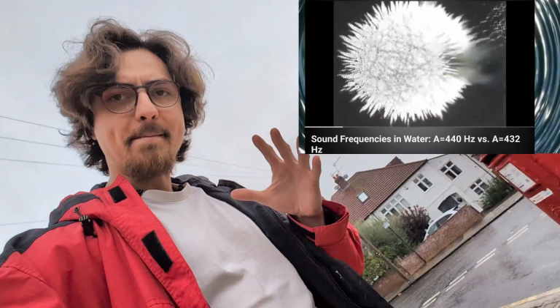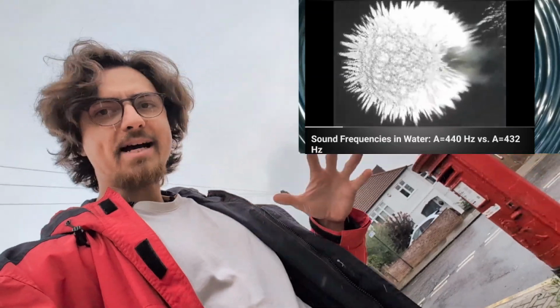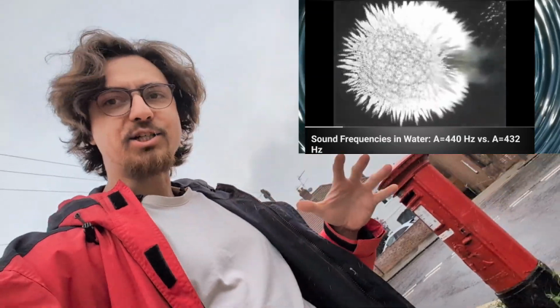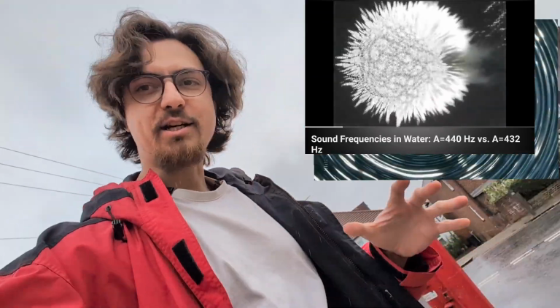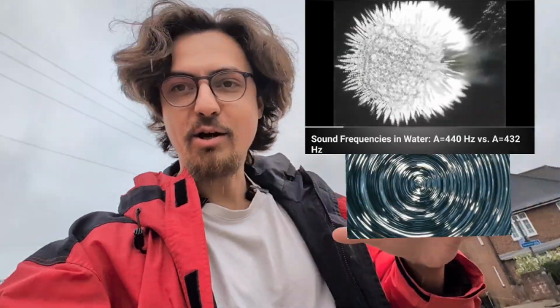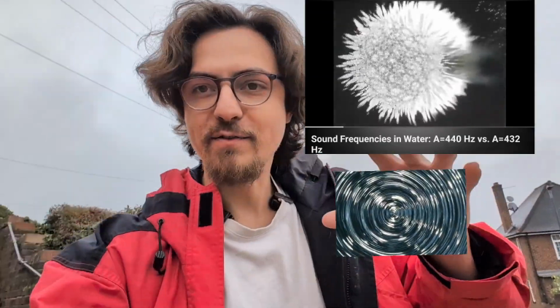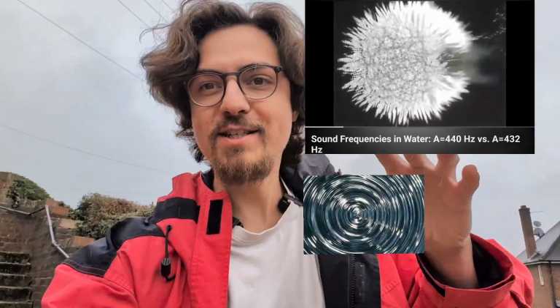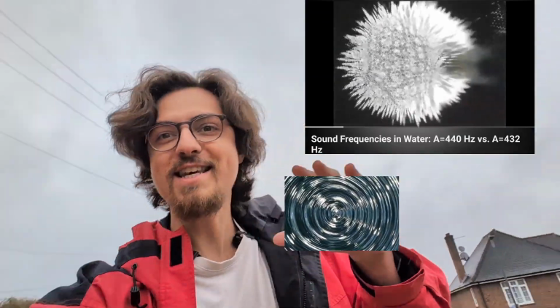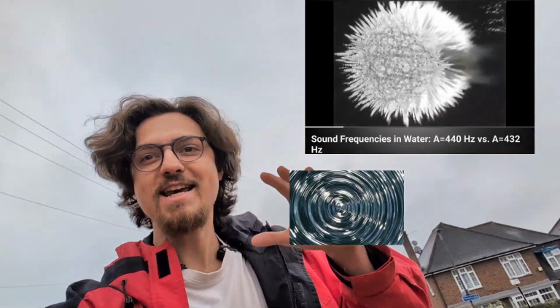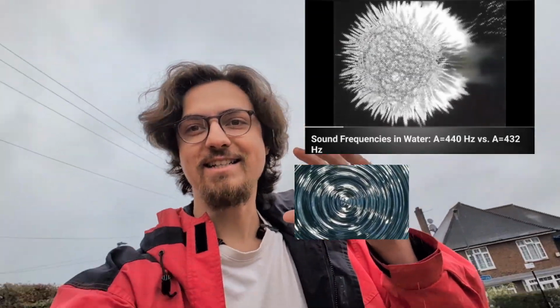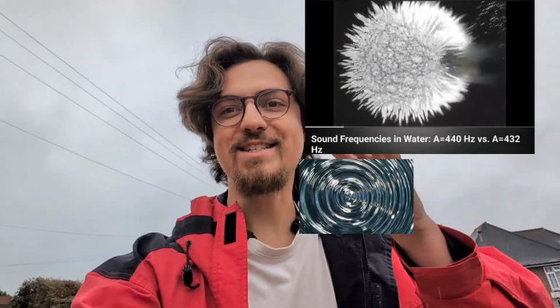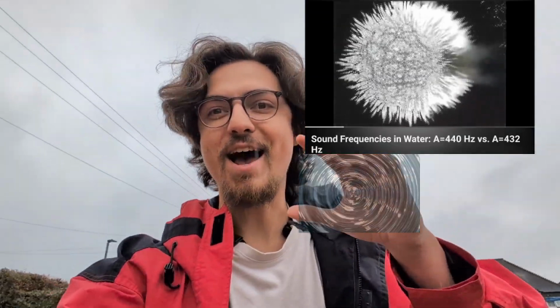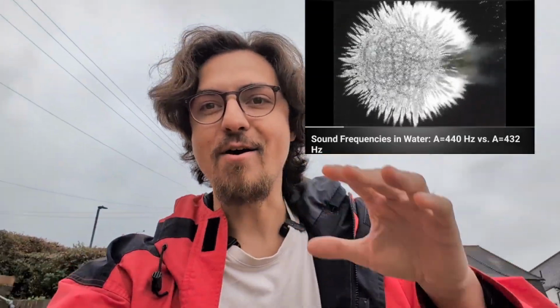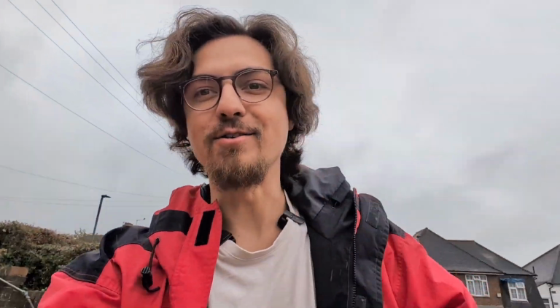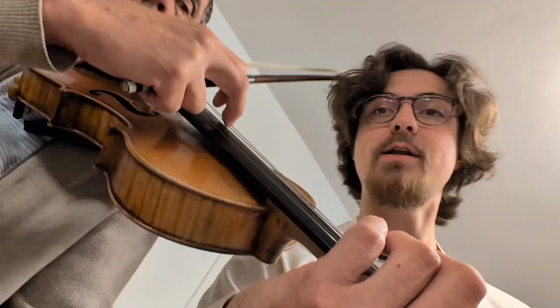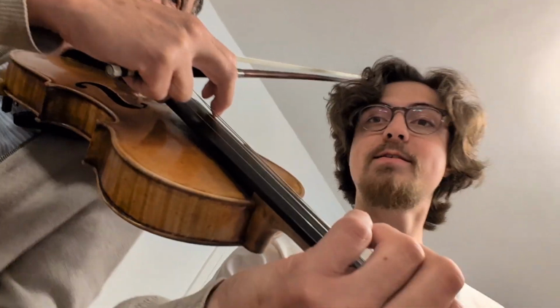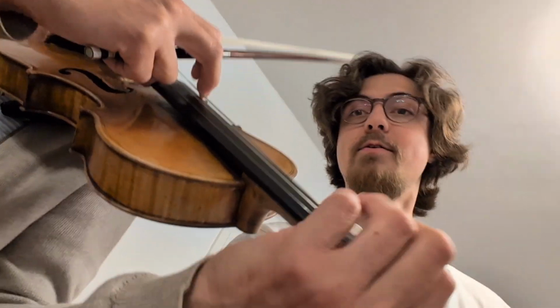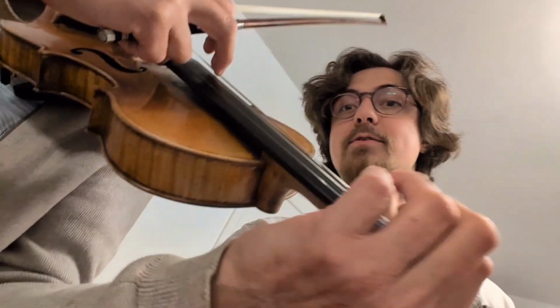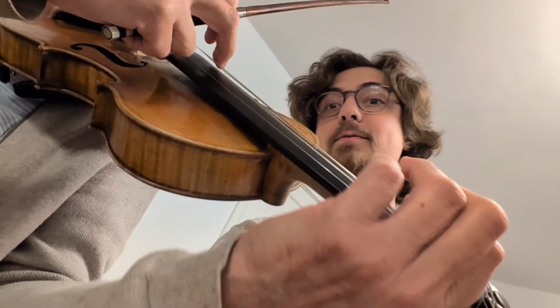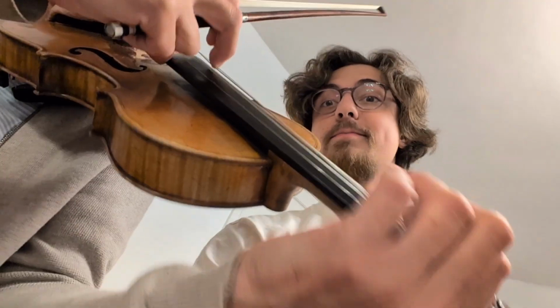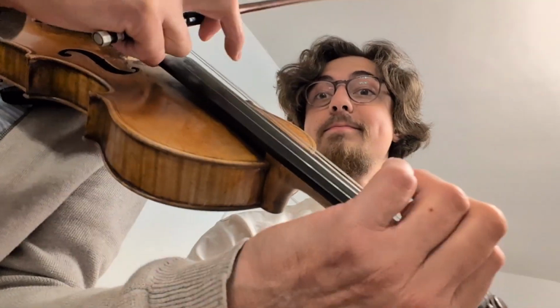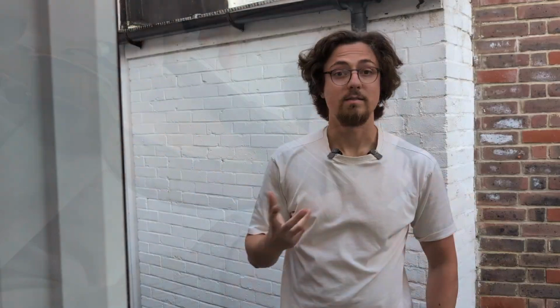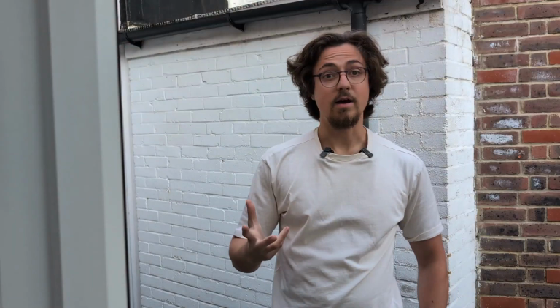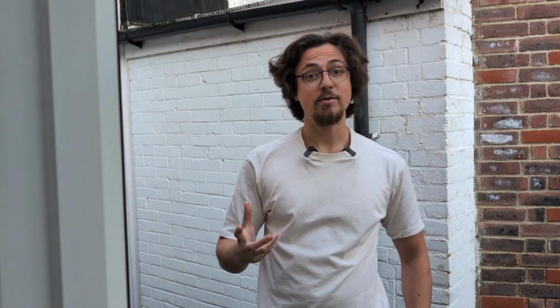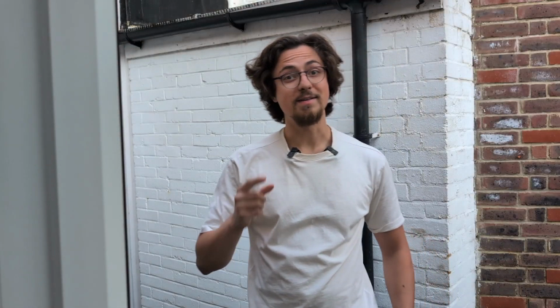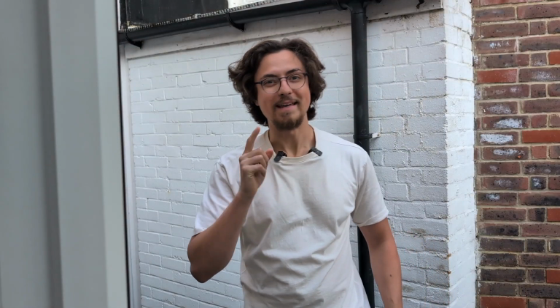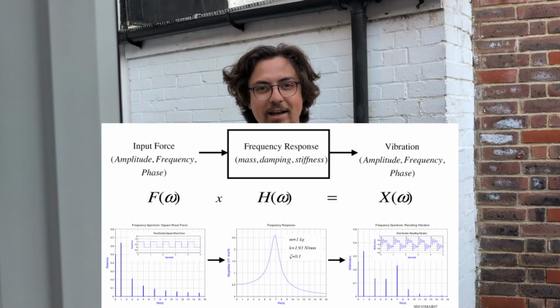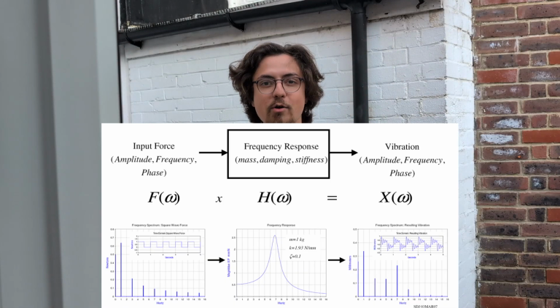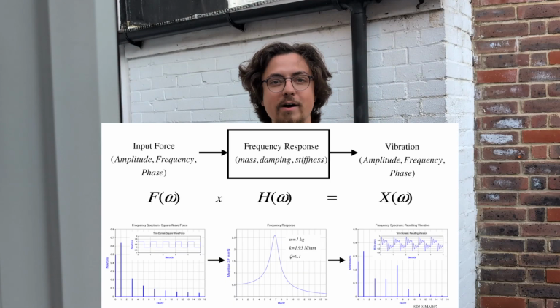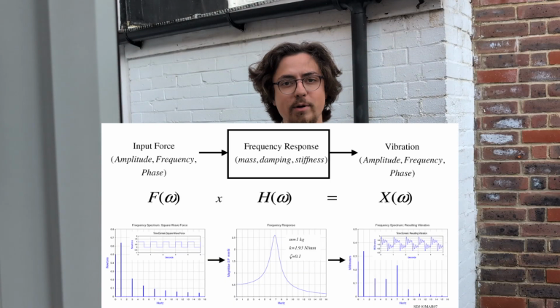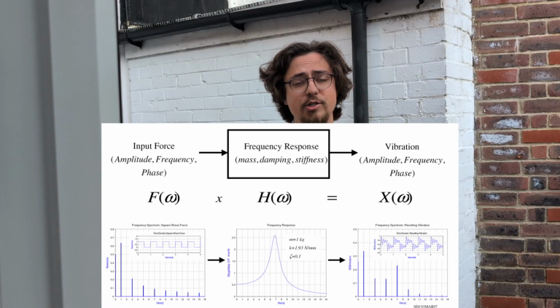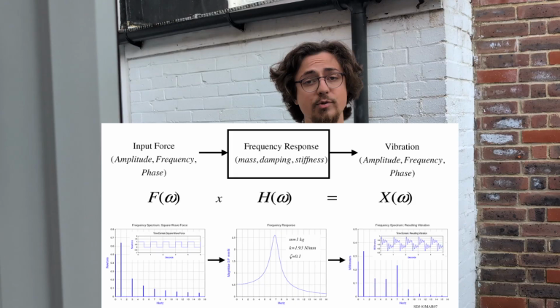Magic of seeing sound. What is sound? Sound is a mechanical vibration.